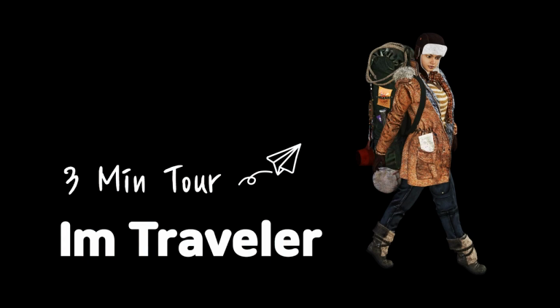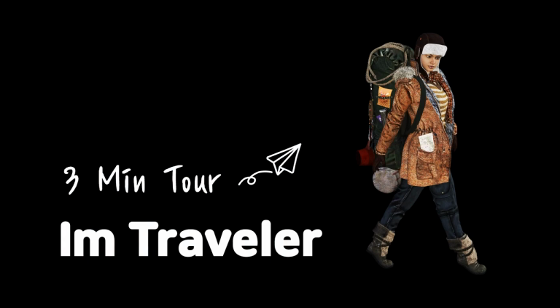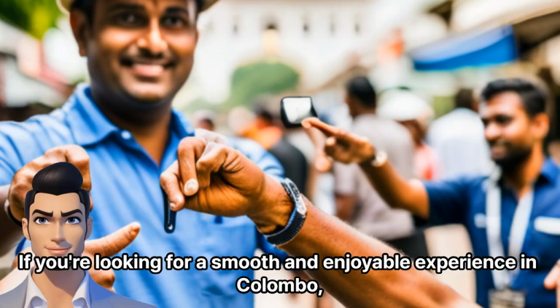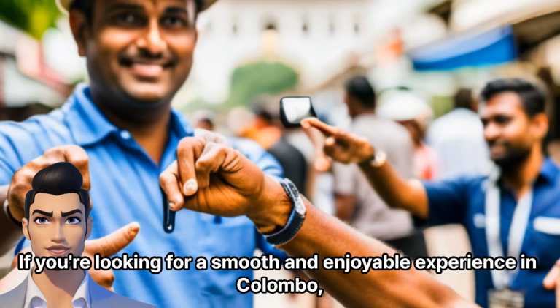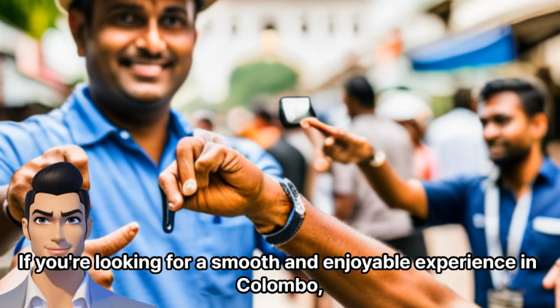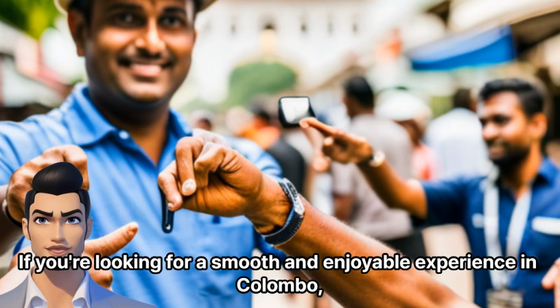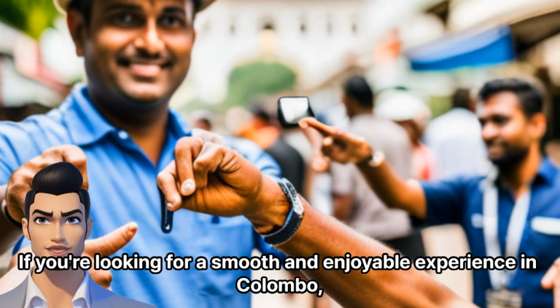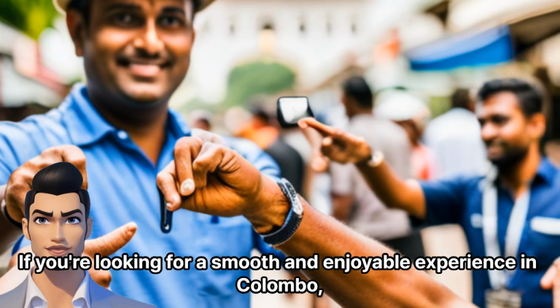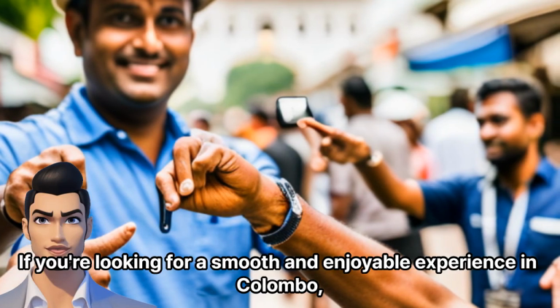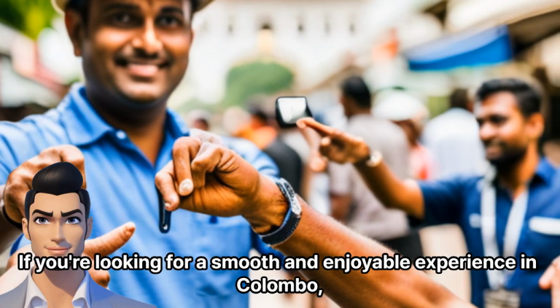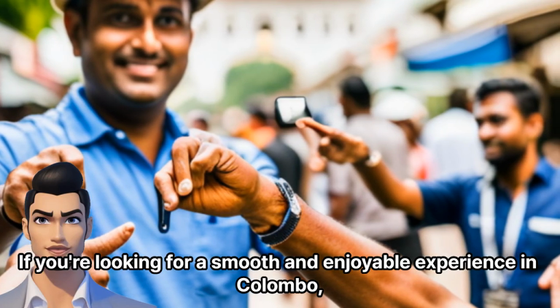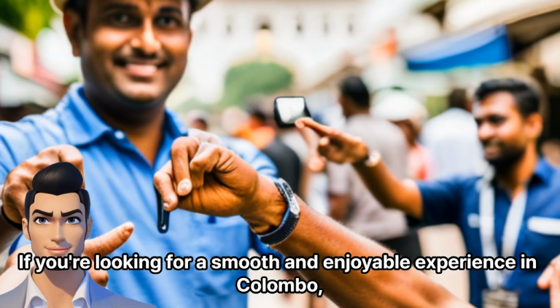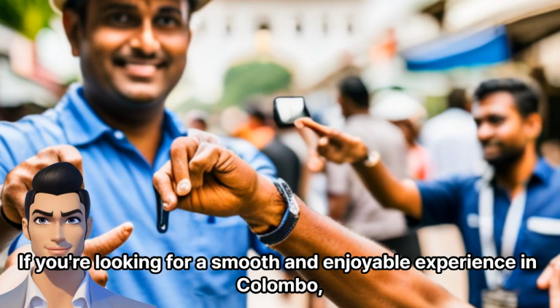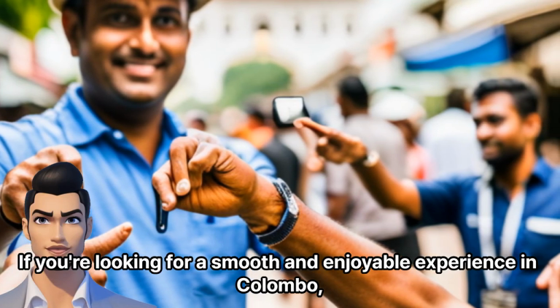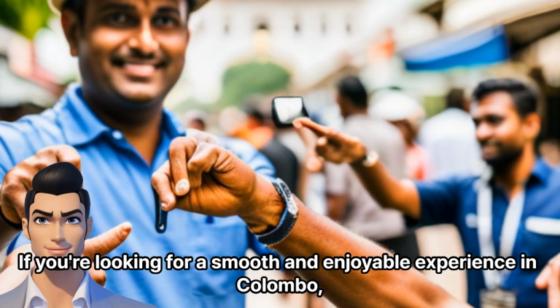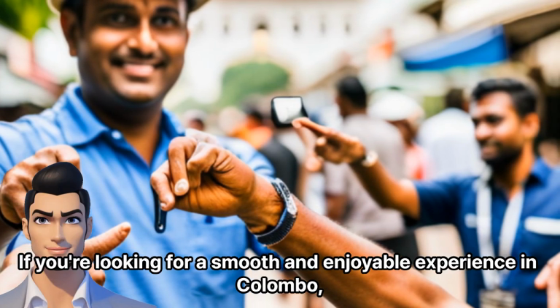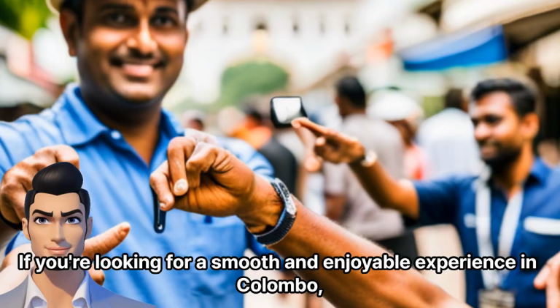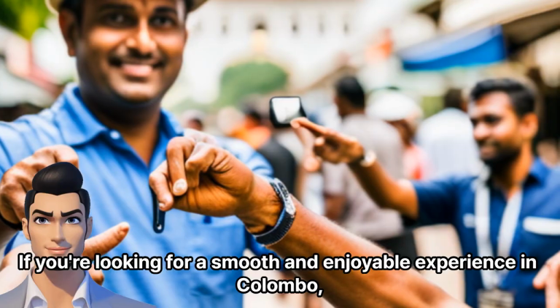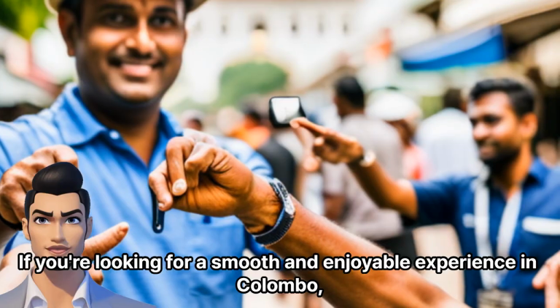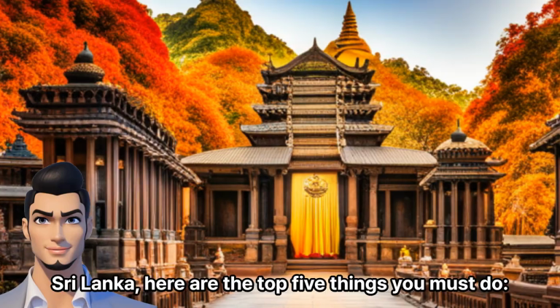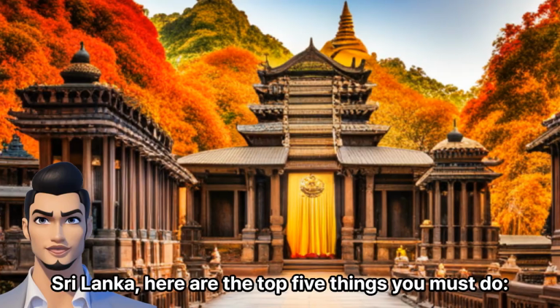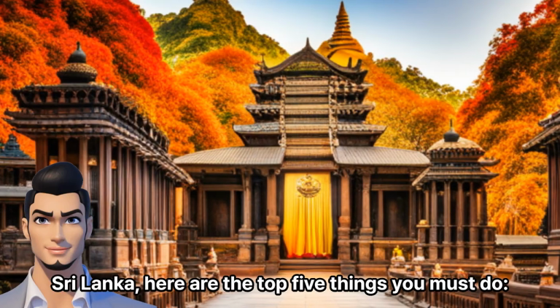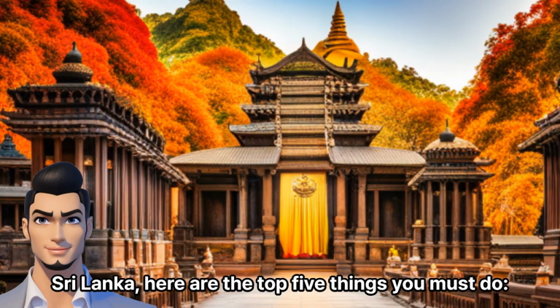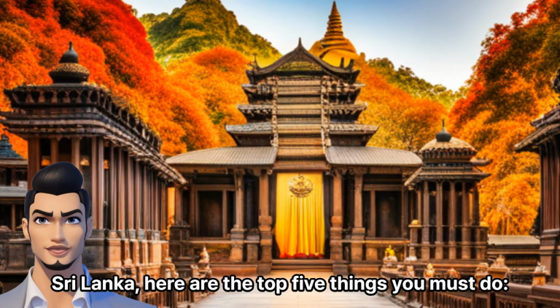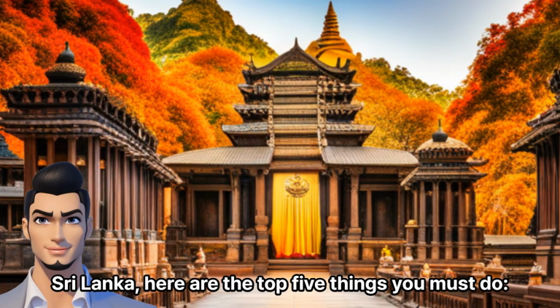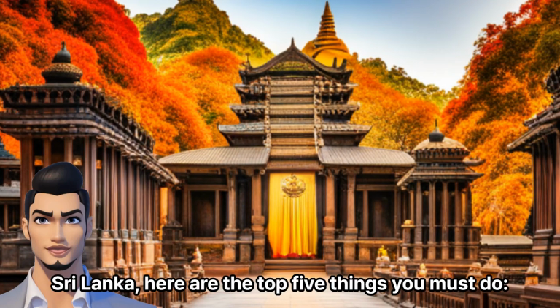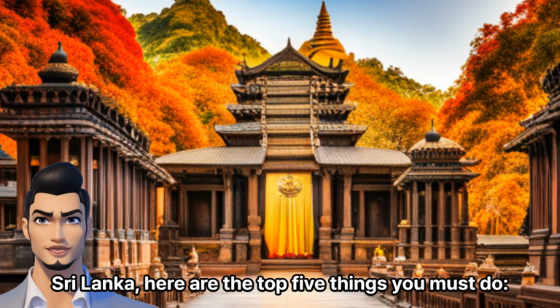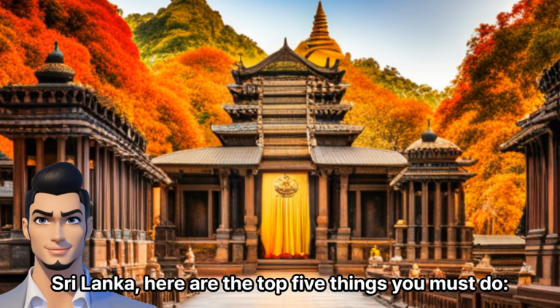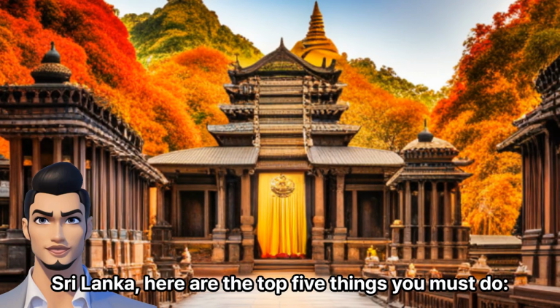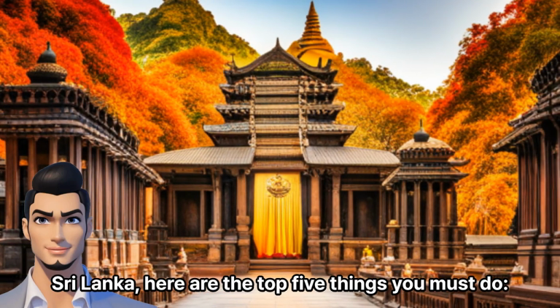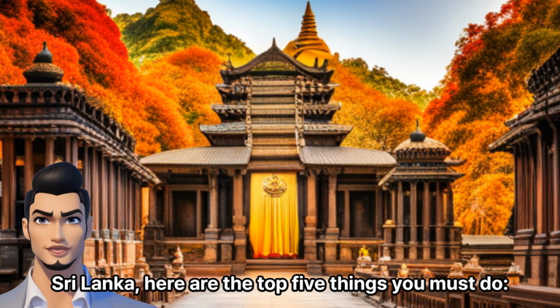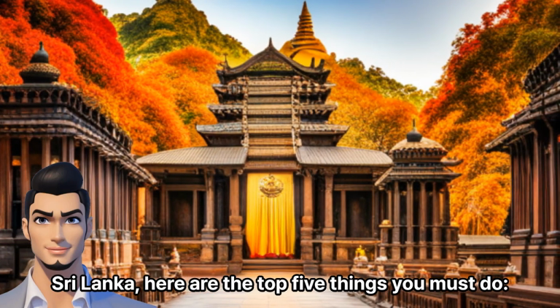If you're looking for a smooth and enjoyable experience in Colombo, Sri Lanka, here are the top 5 things you must do.